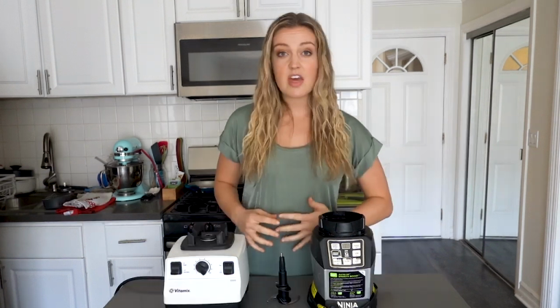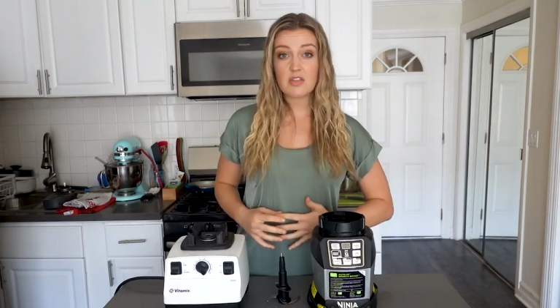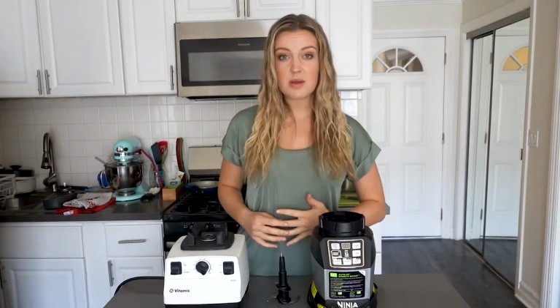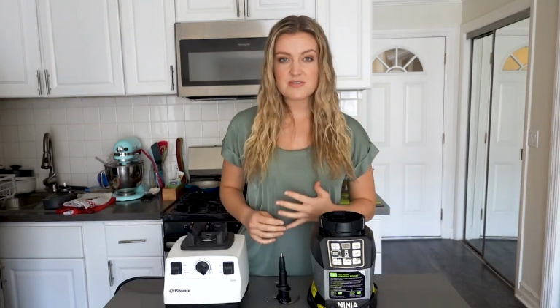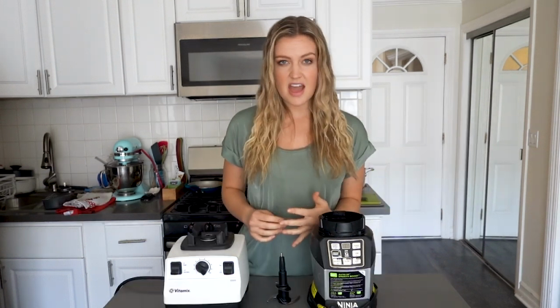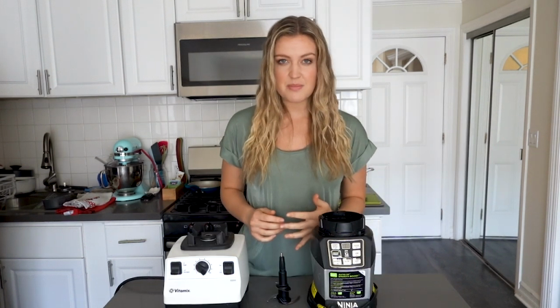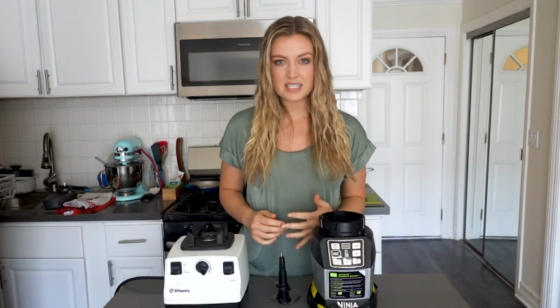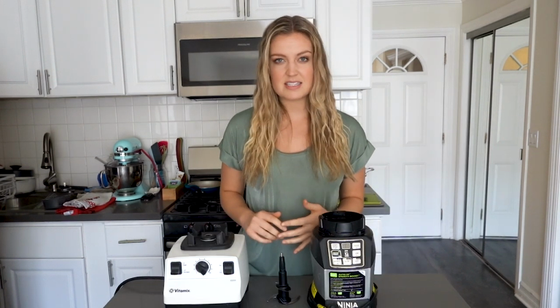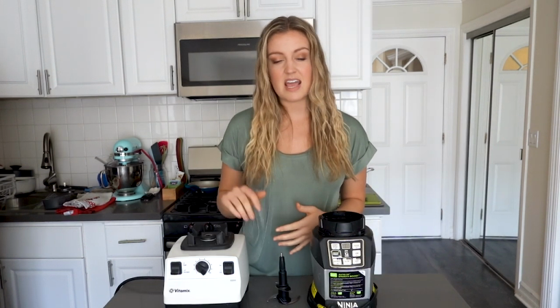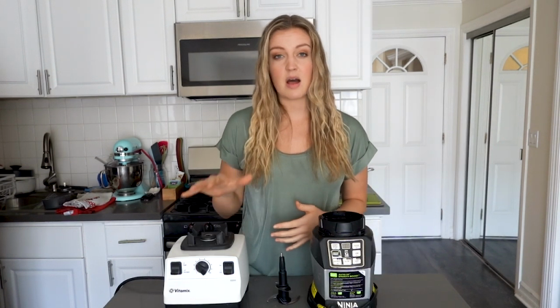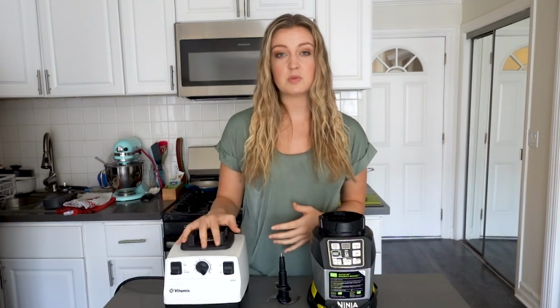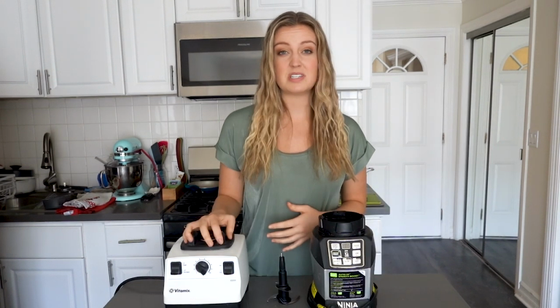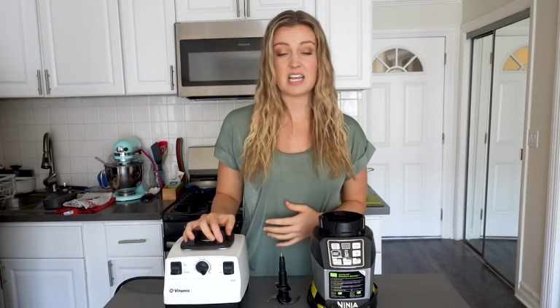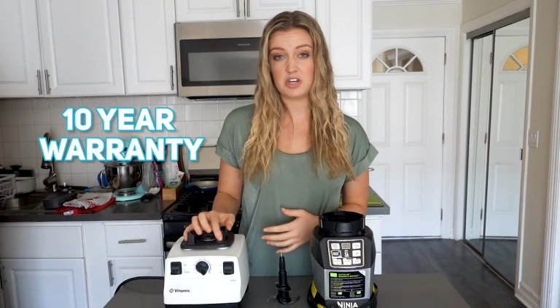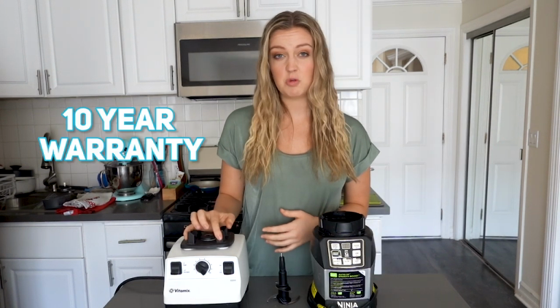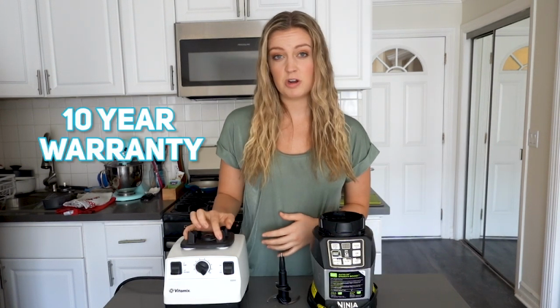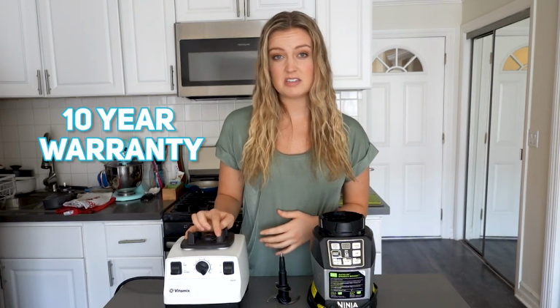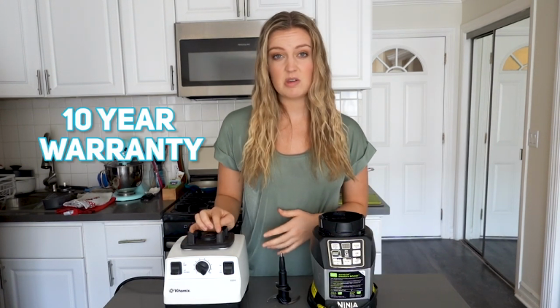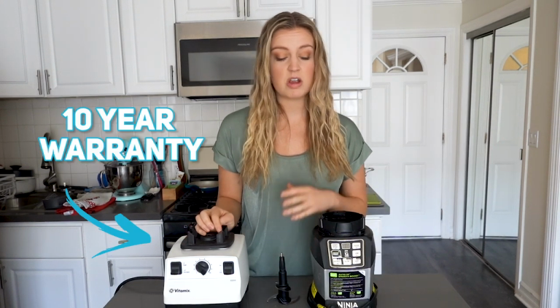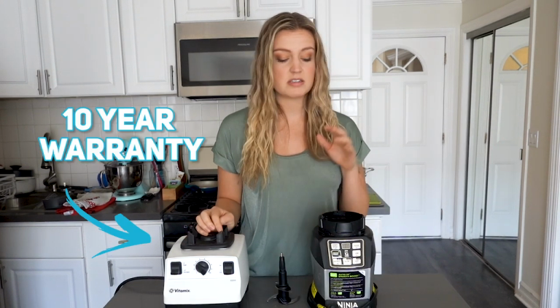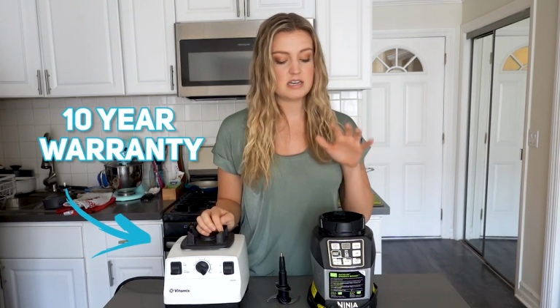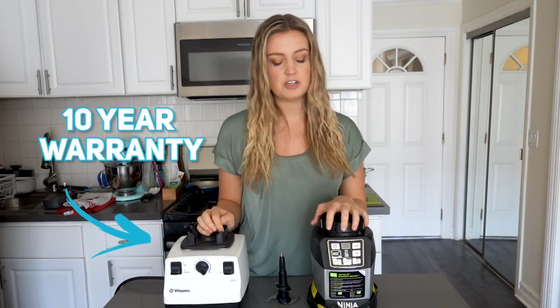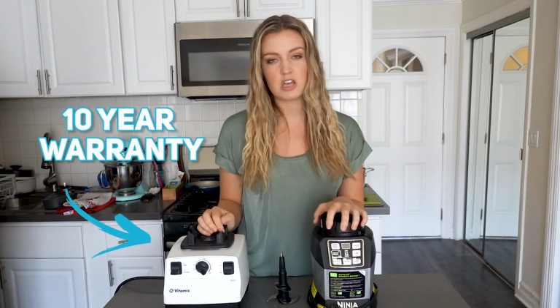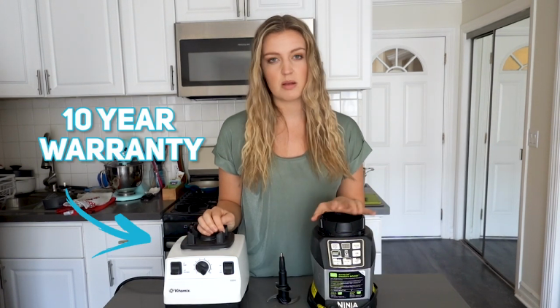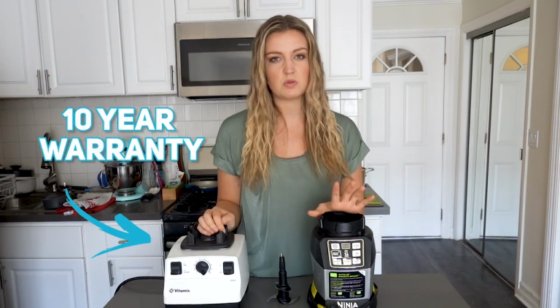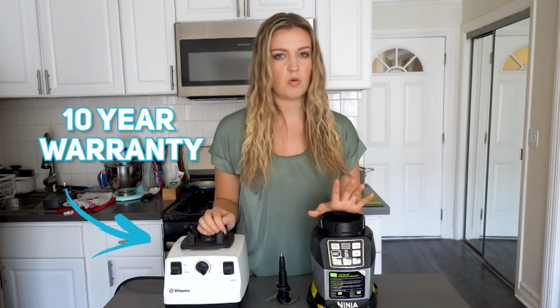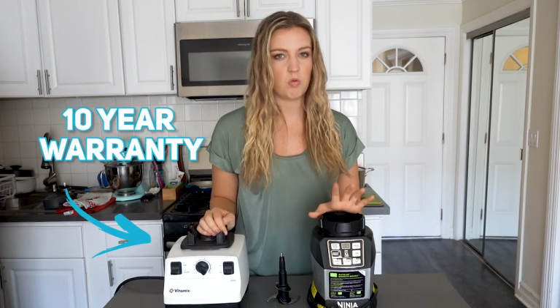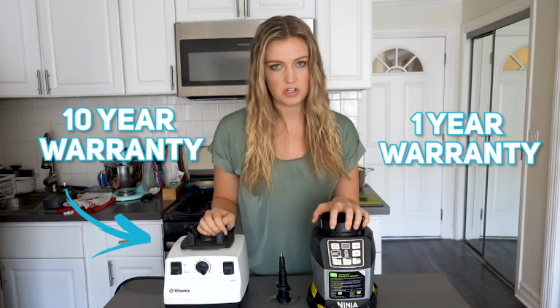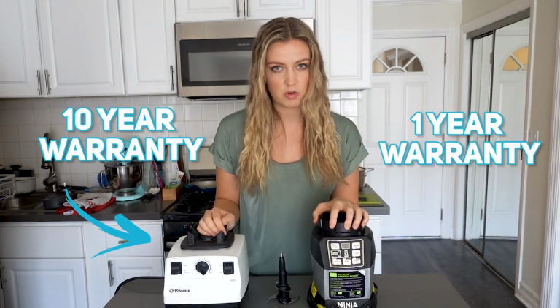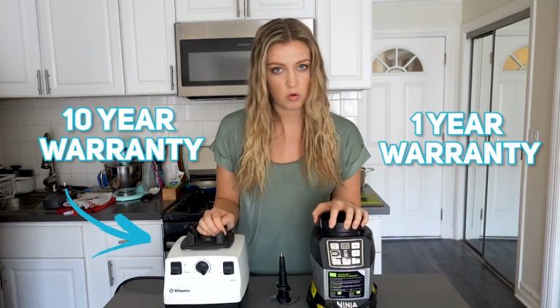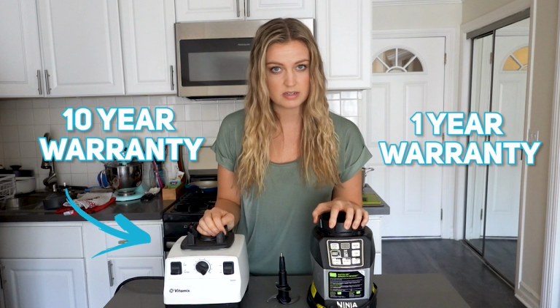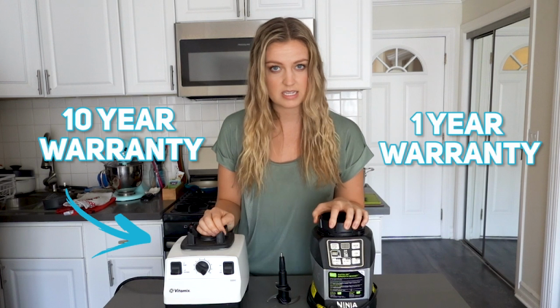Another thing about the Vitamix is that it comes with a 10-year warranty, whereas the Ninja comes with a one-year warranty.